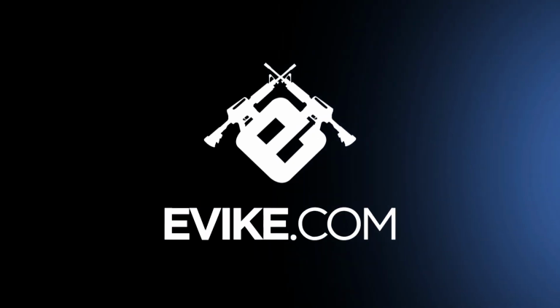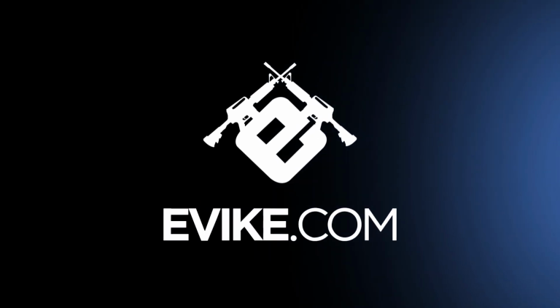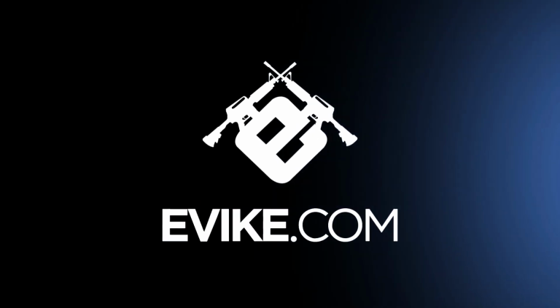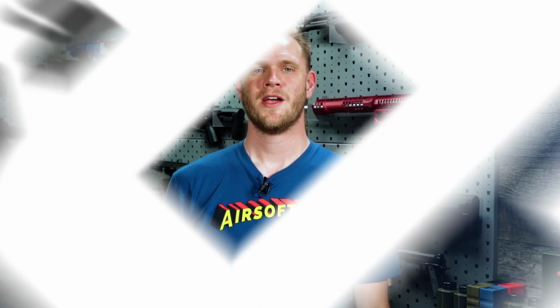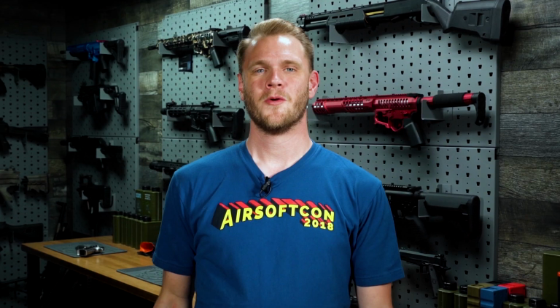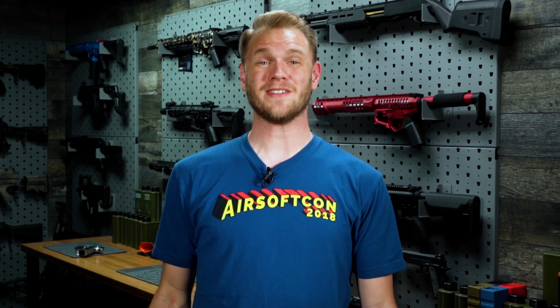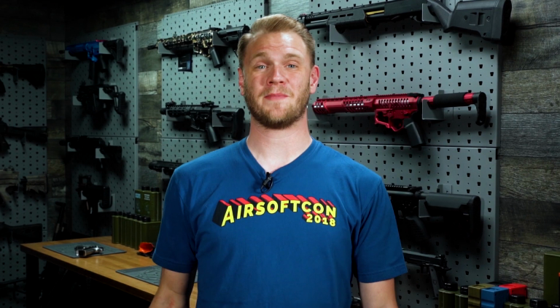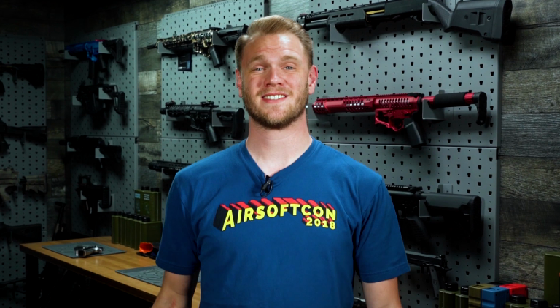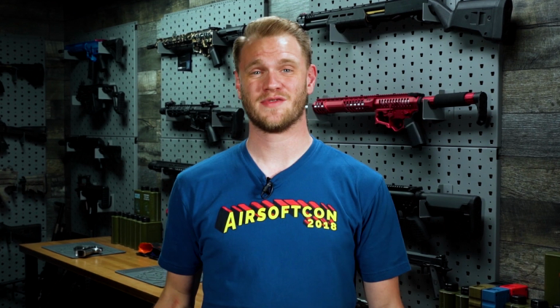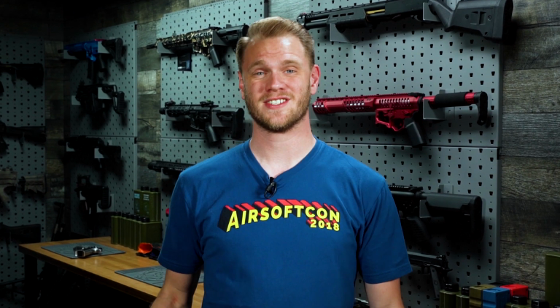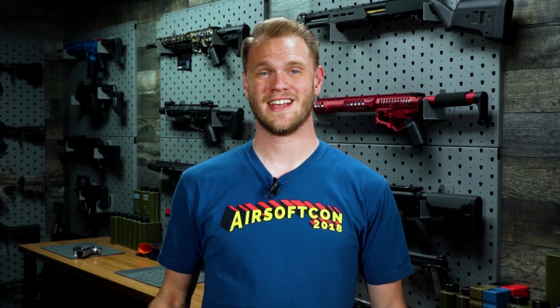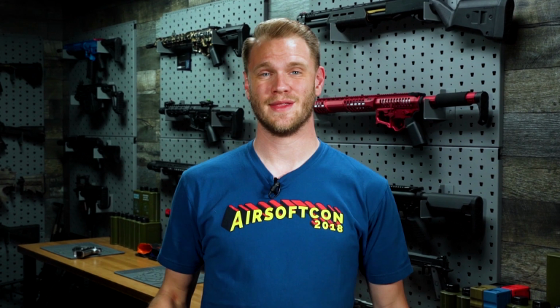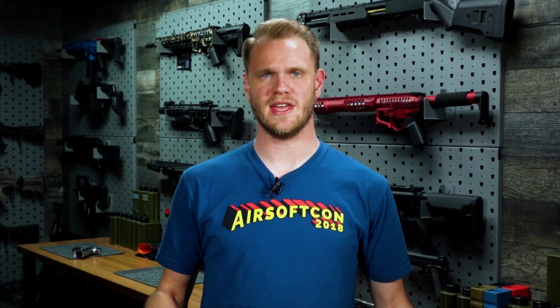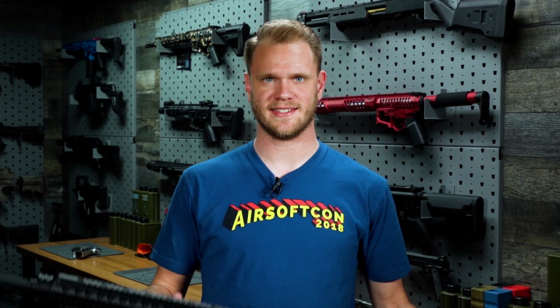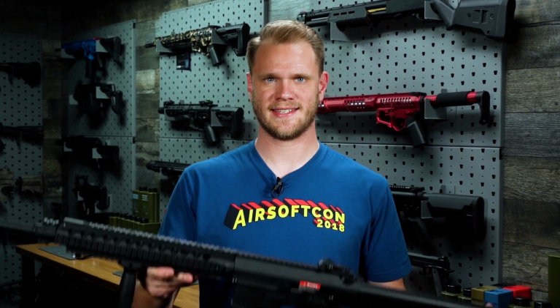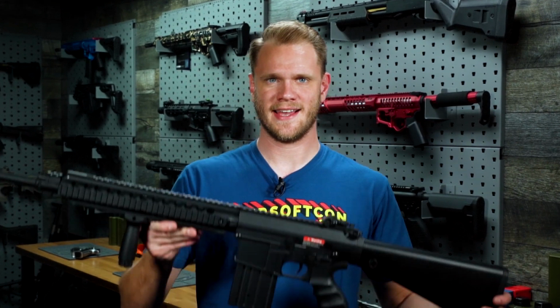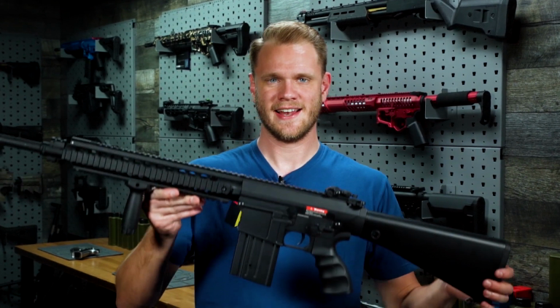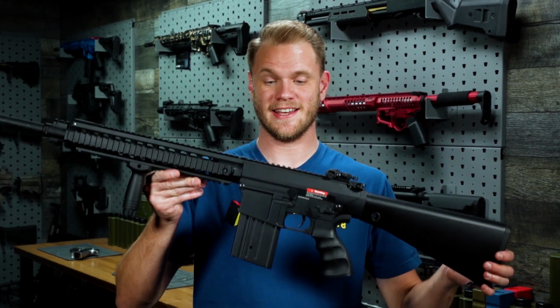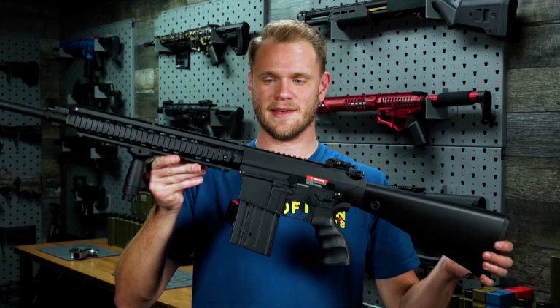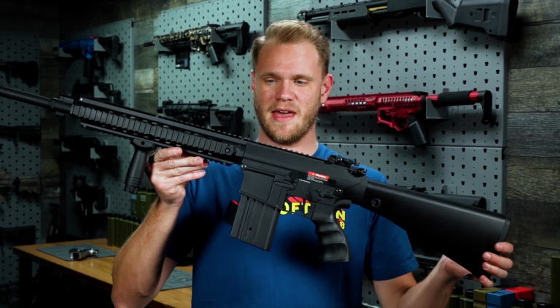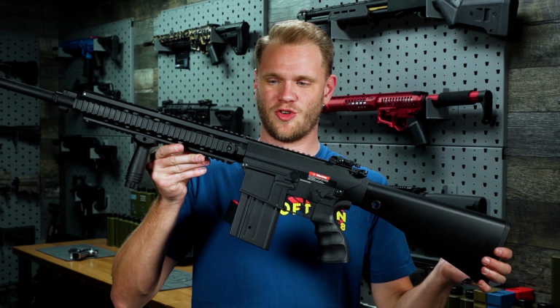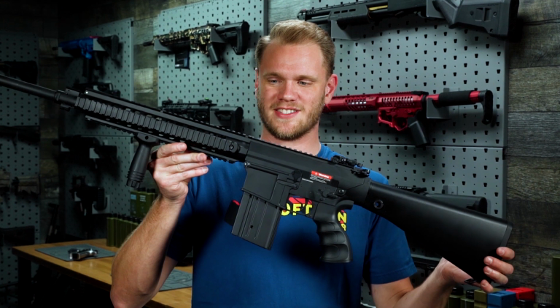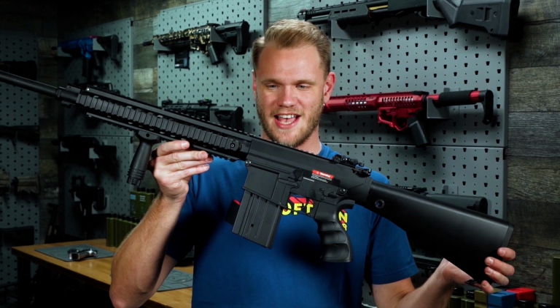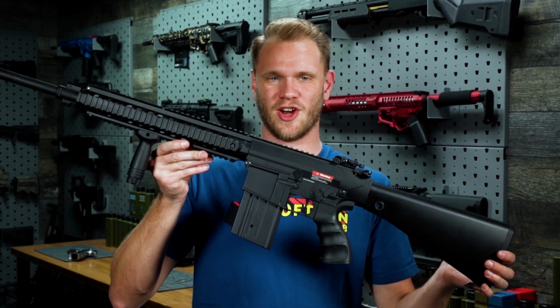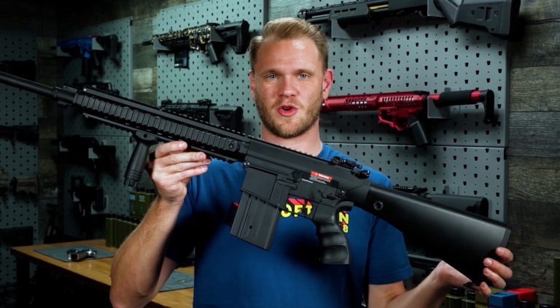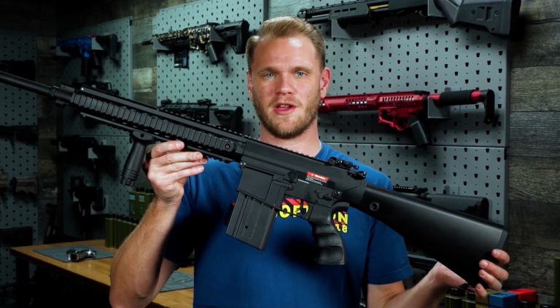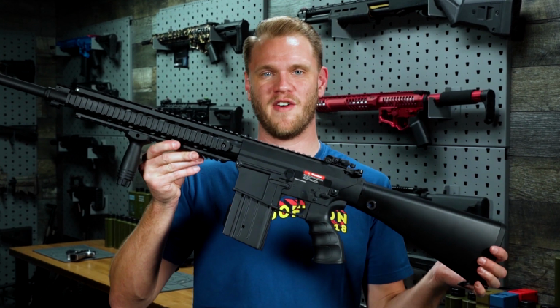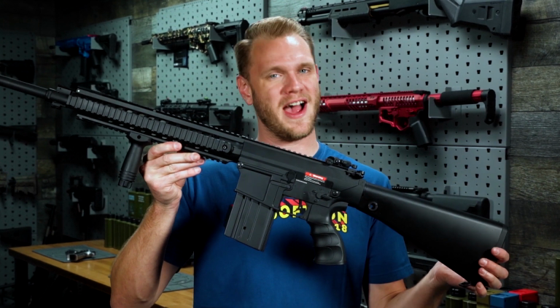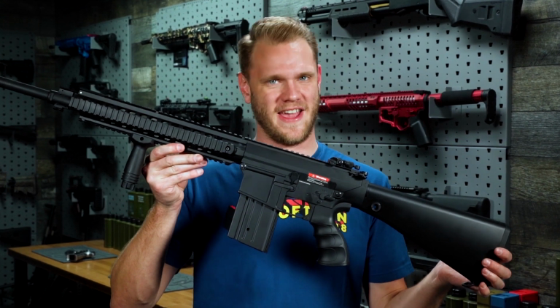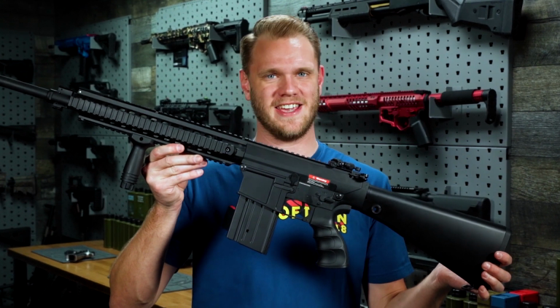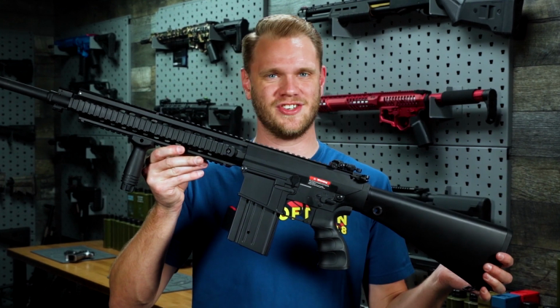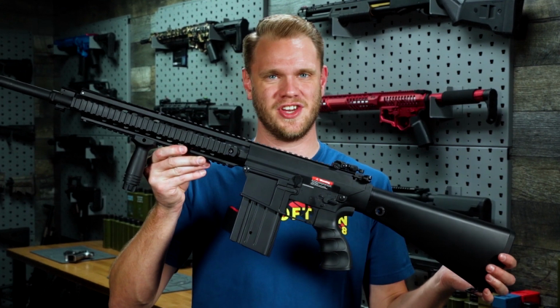What's up airsofters? This is the Matrix SR25 AEG.